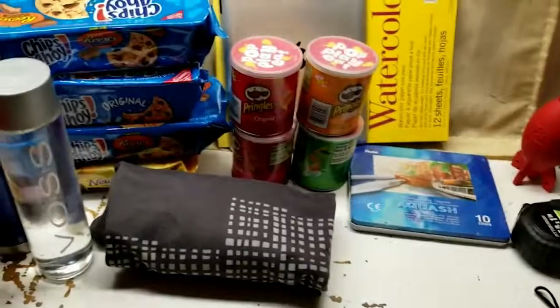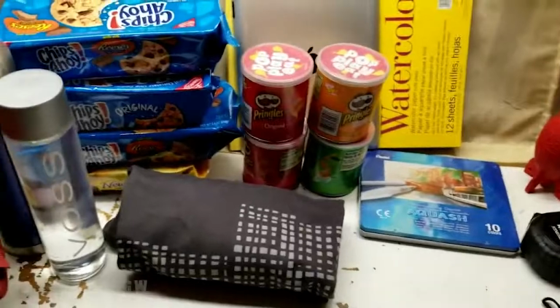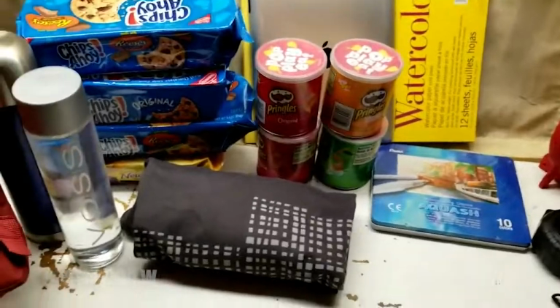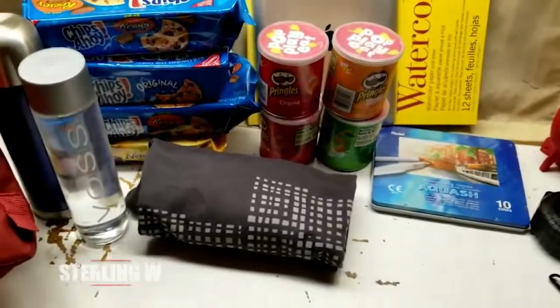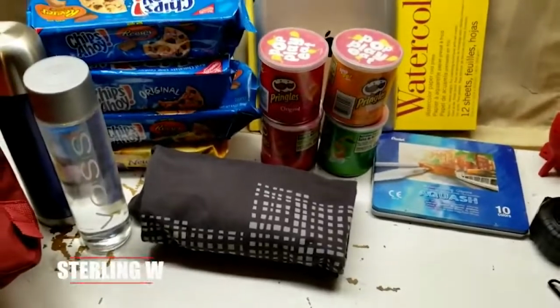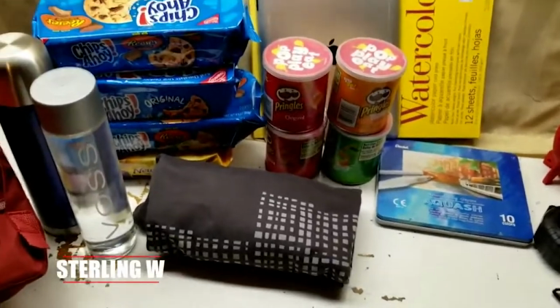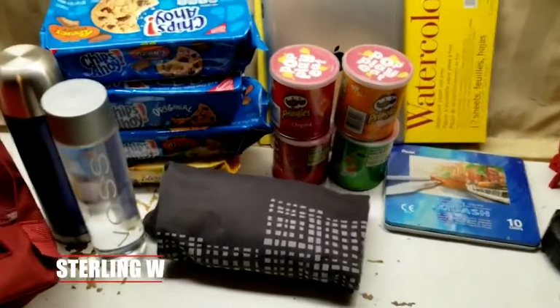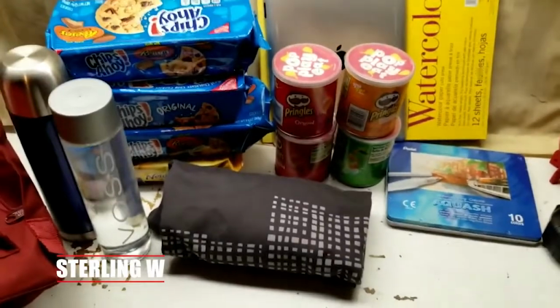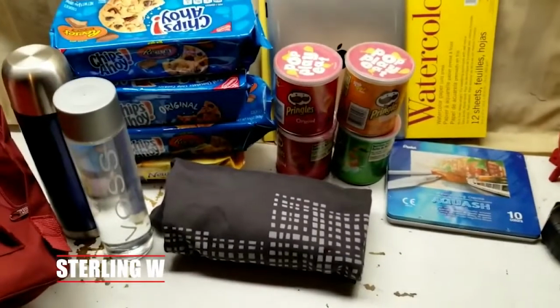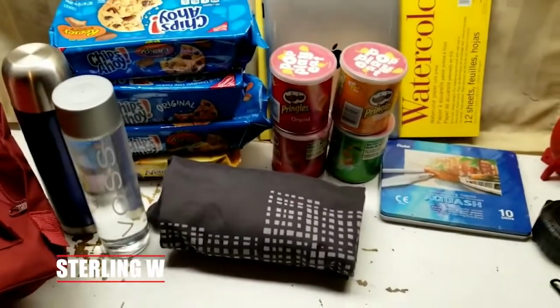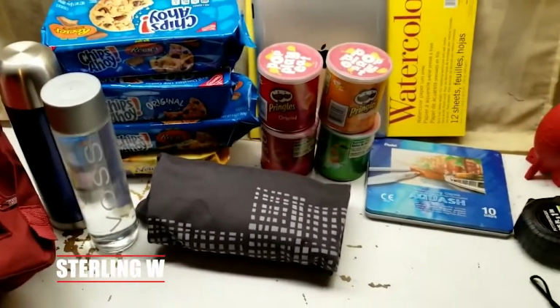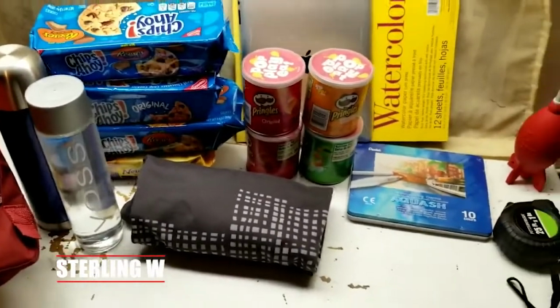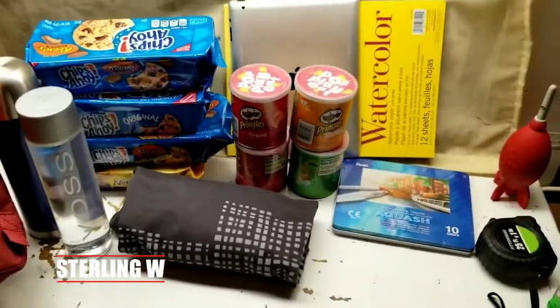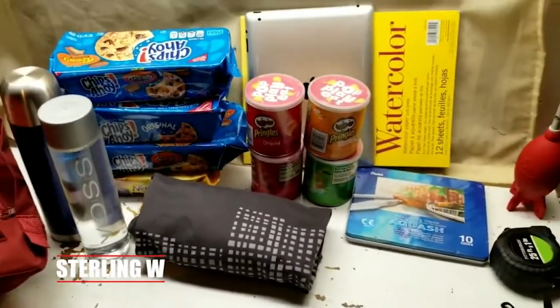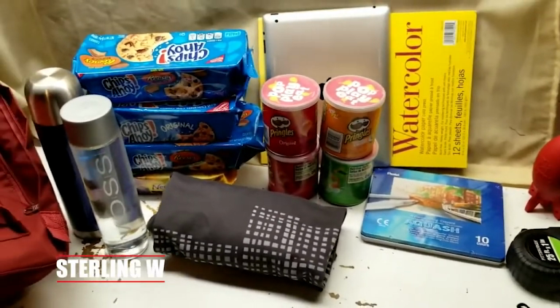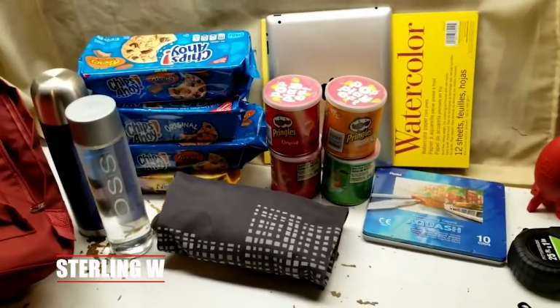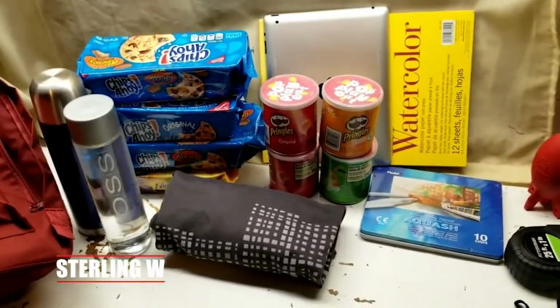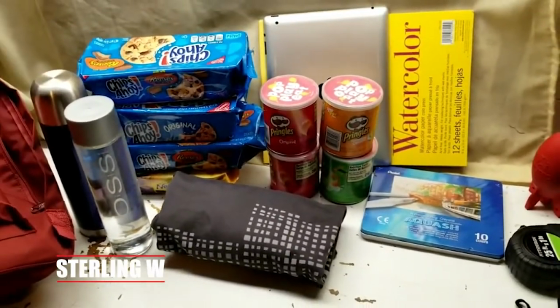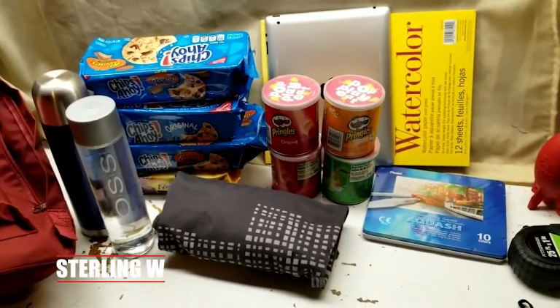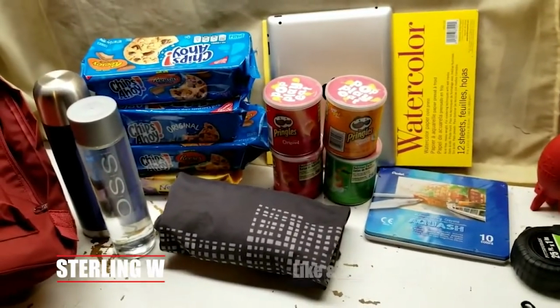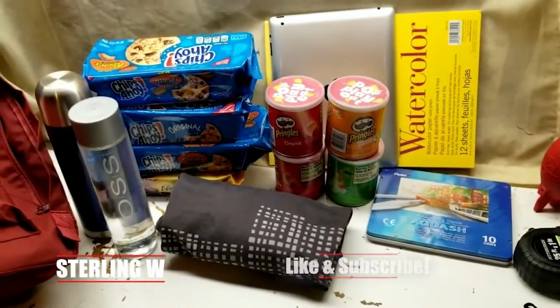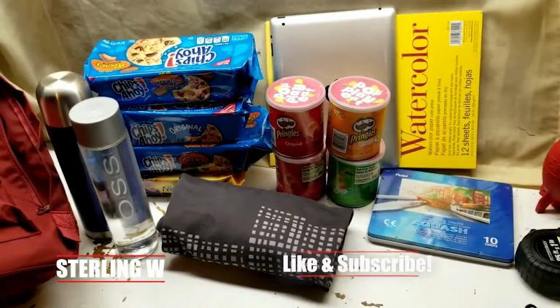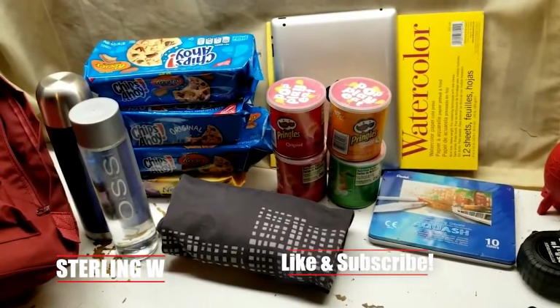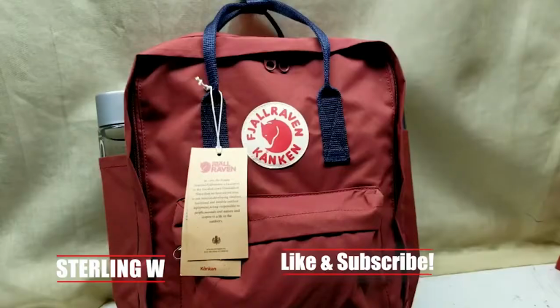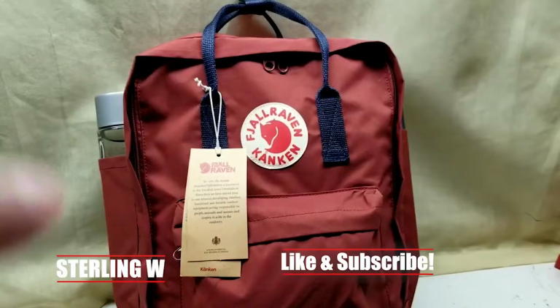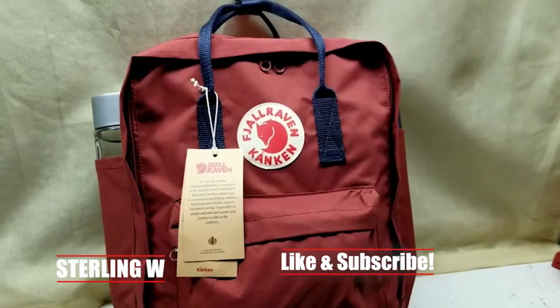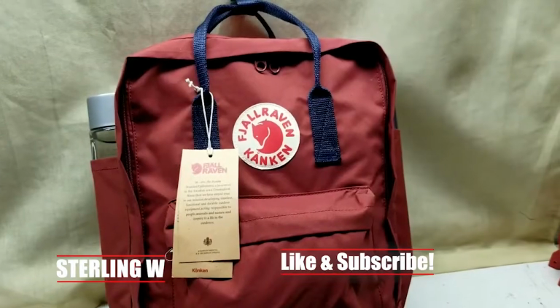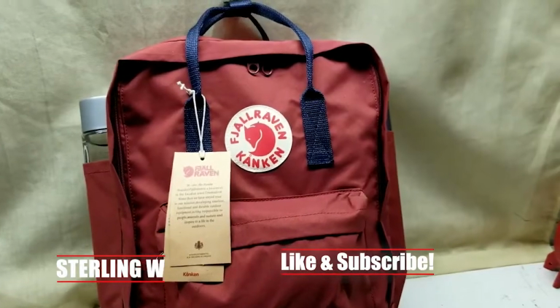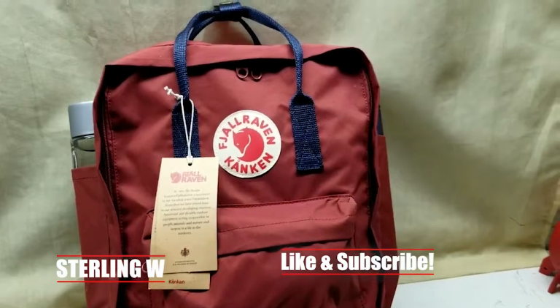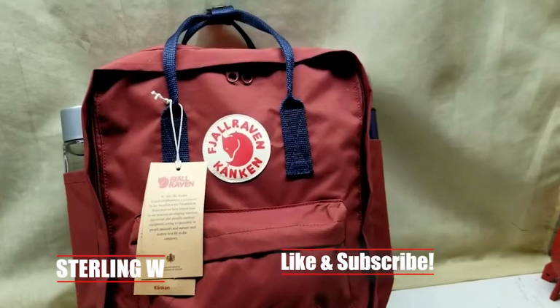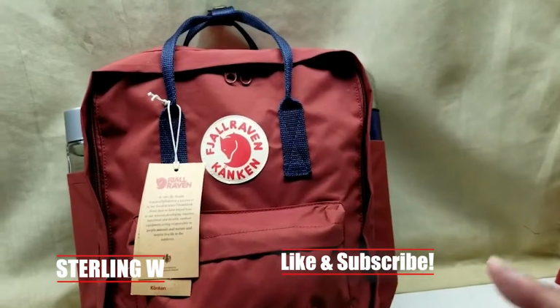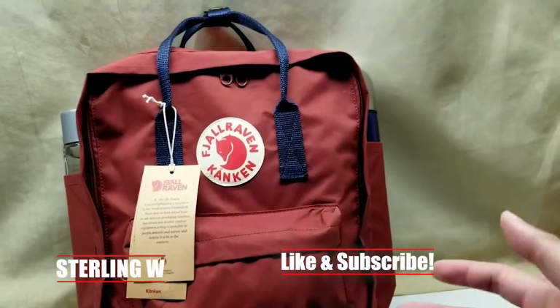Hey guys, it's Stern and David. I'm going to show you how much you could fit in a classic Kanken backpack by Fjällräven.